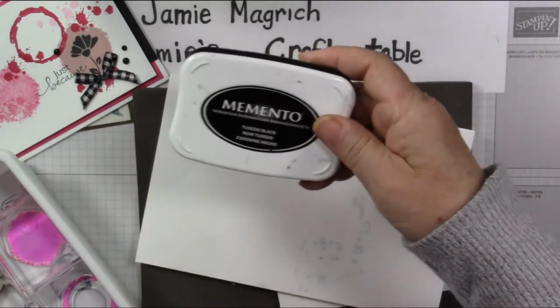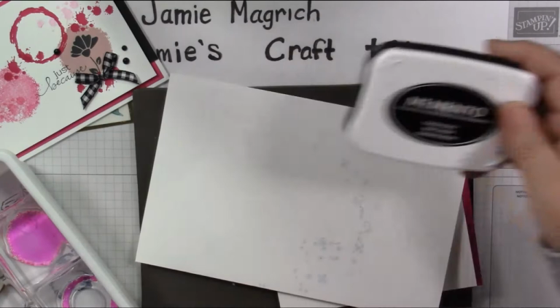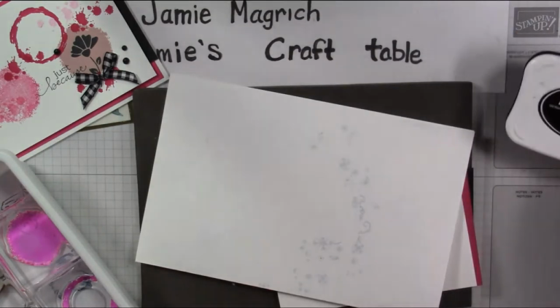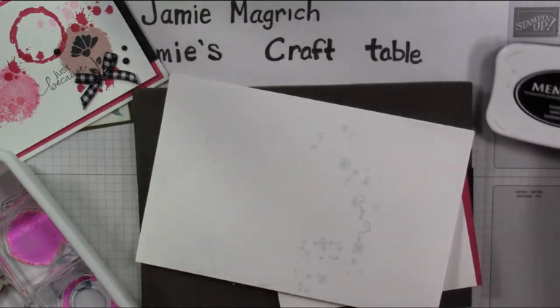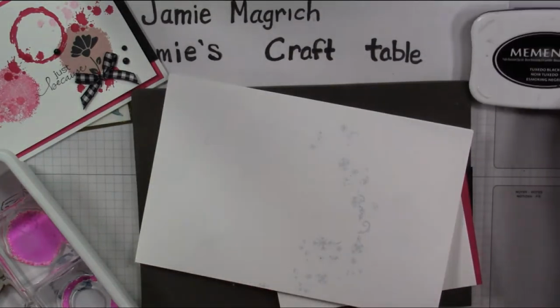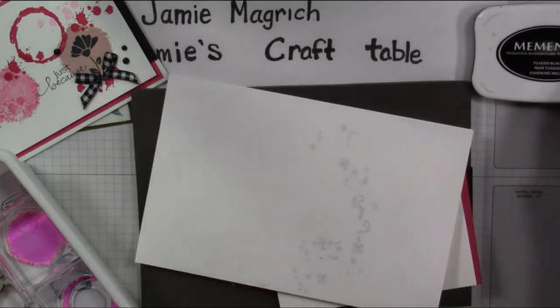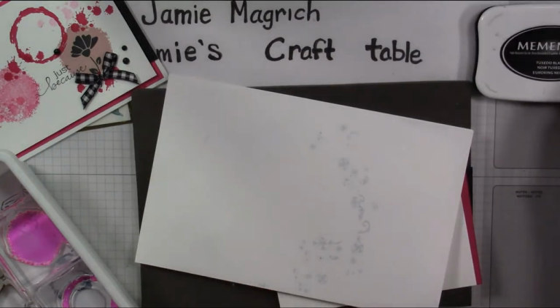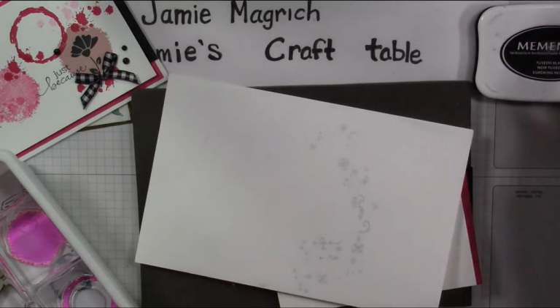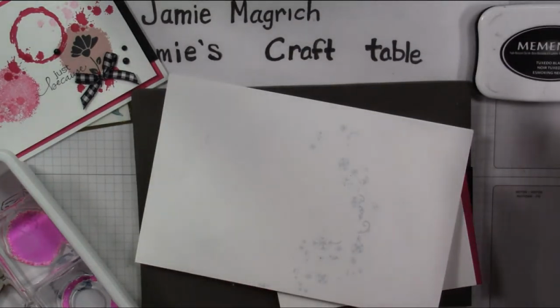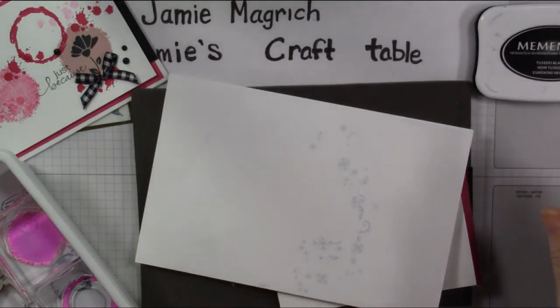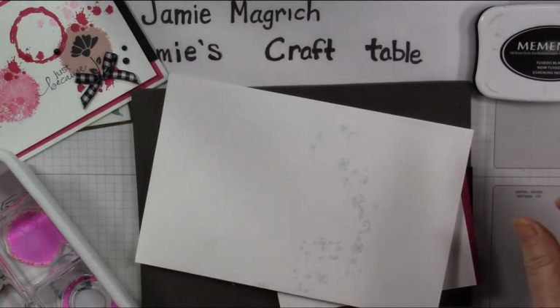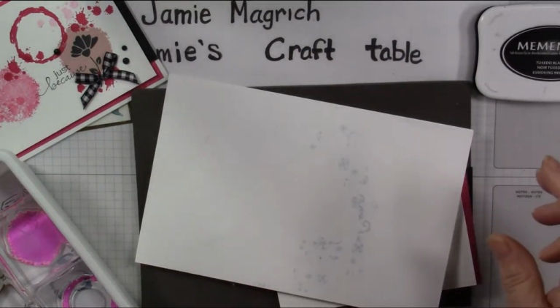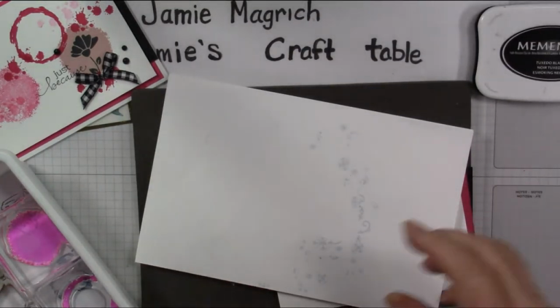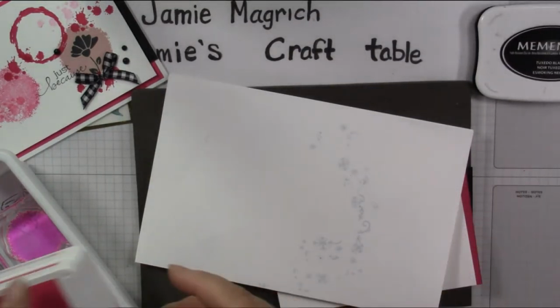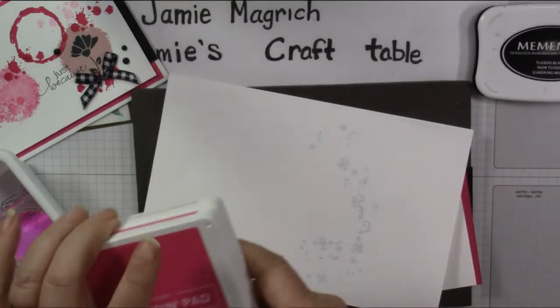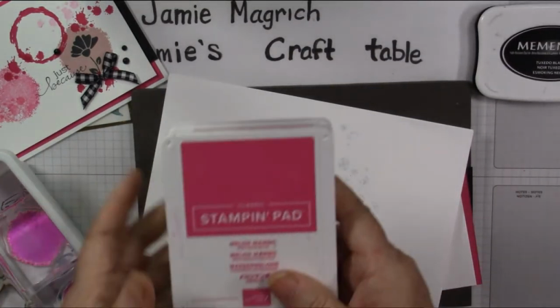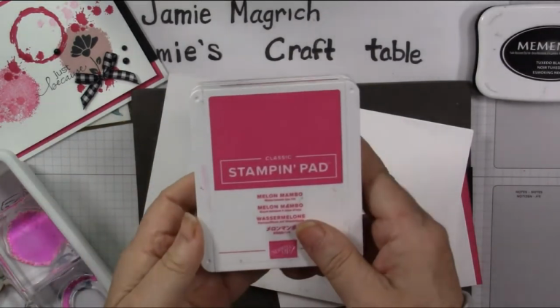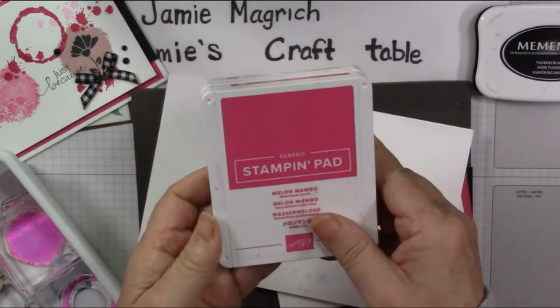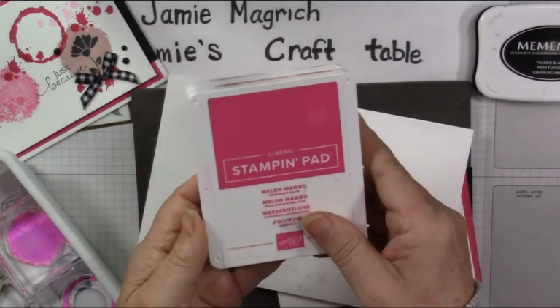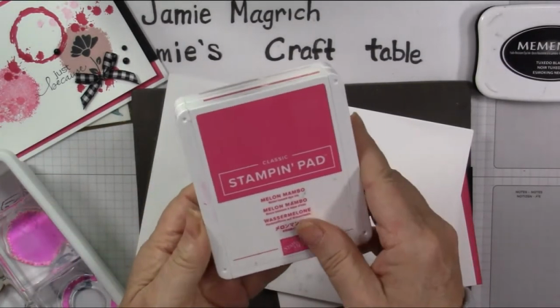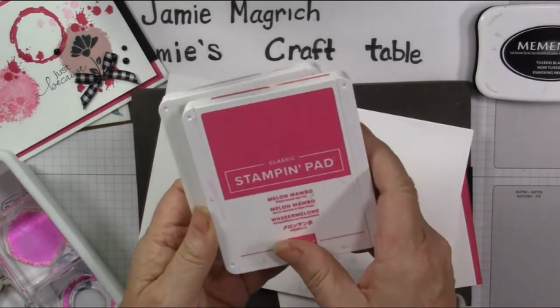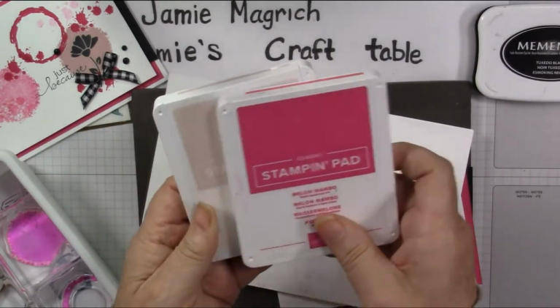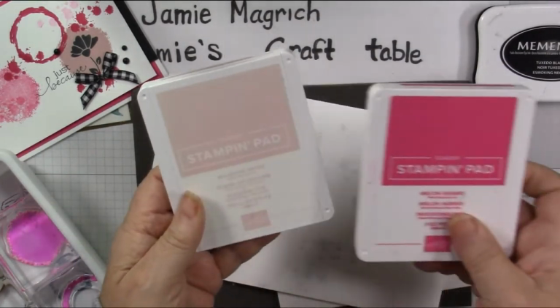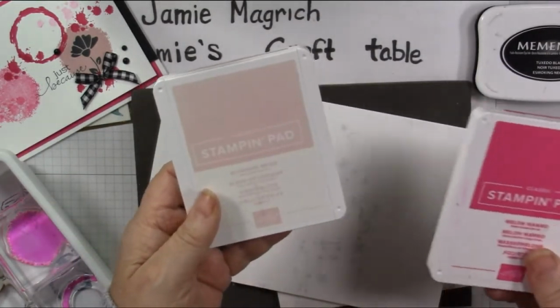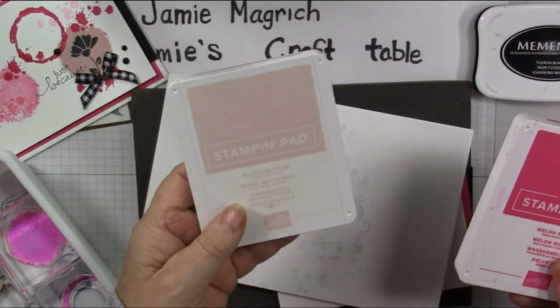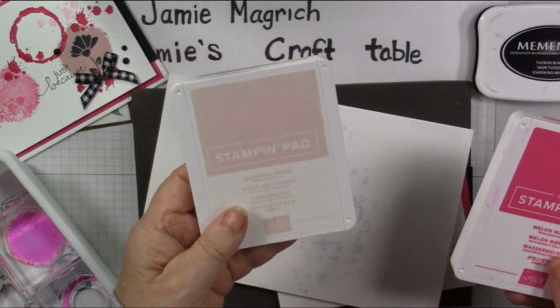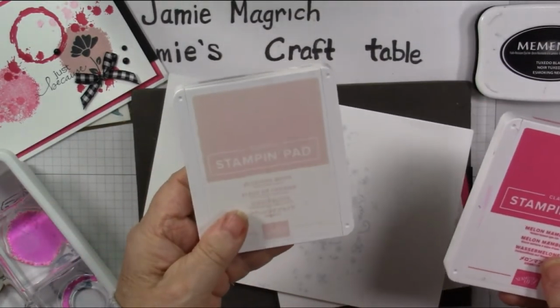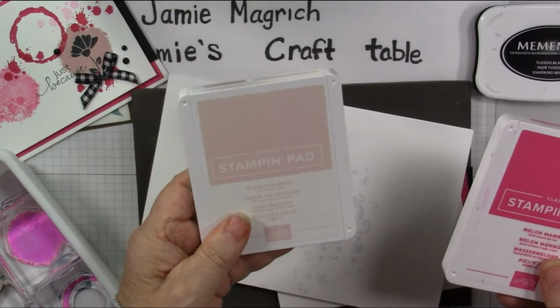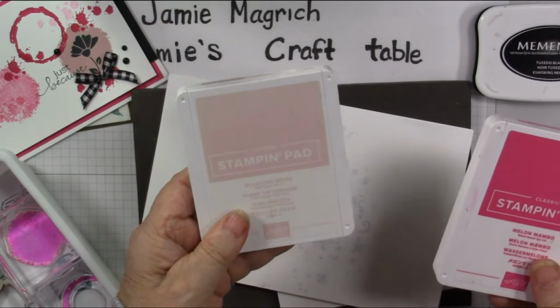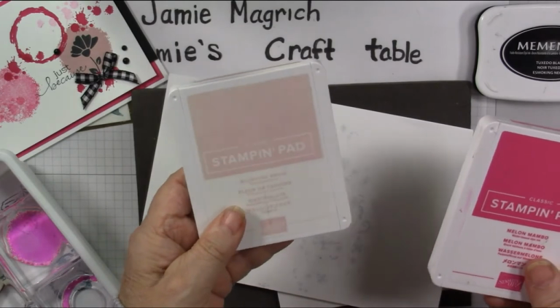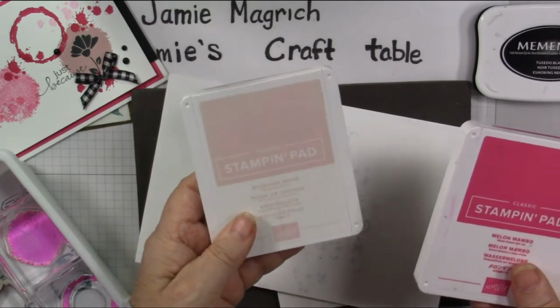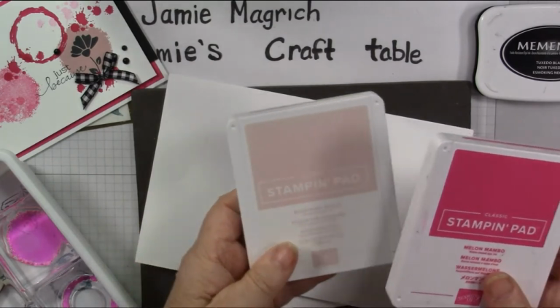Memento Black ink, Melon Mambo, and Blushing Bride.